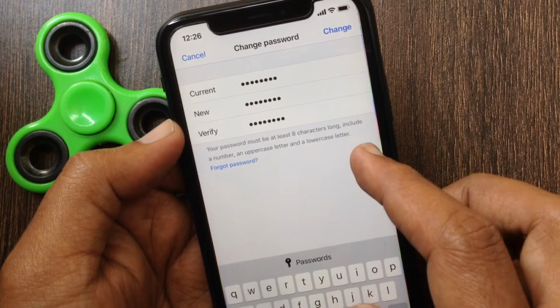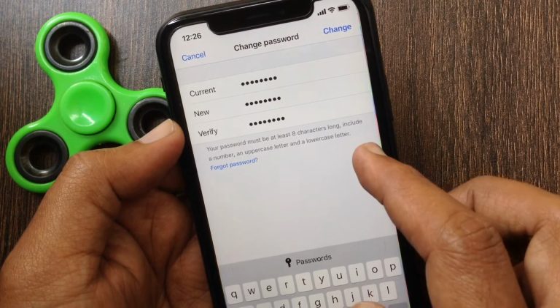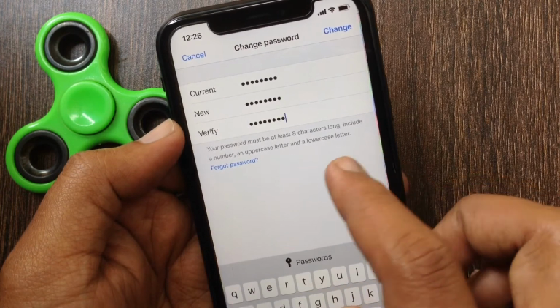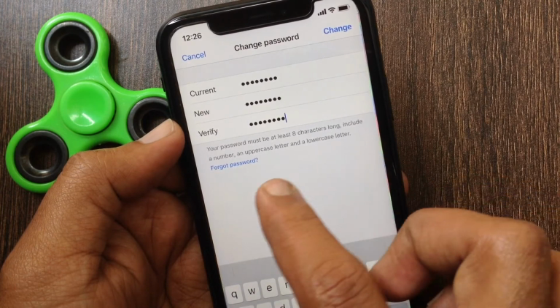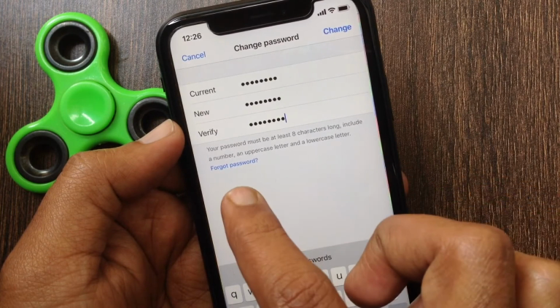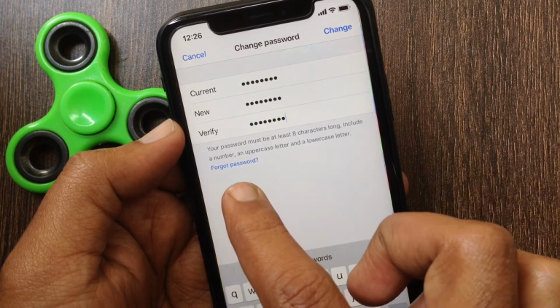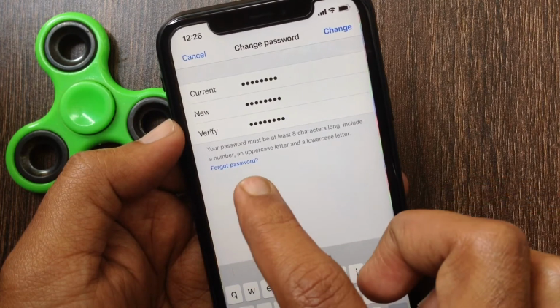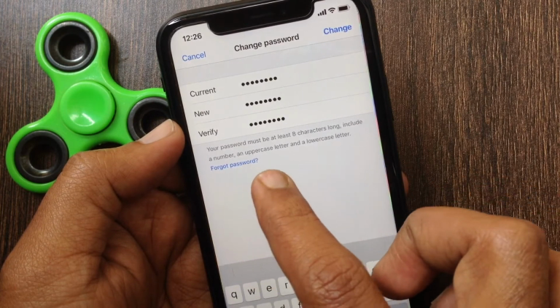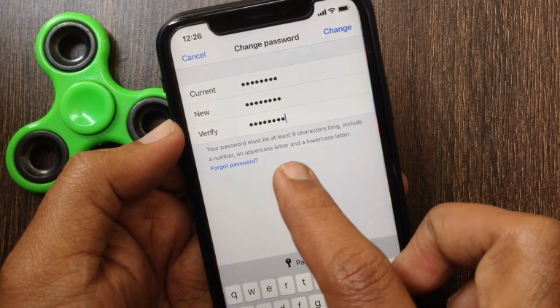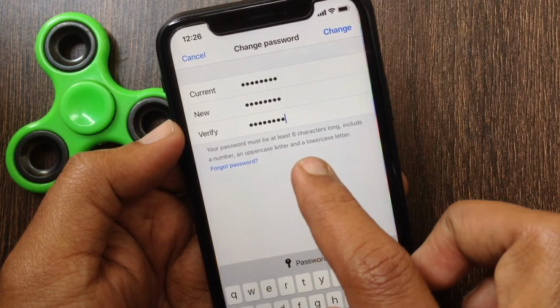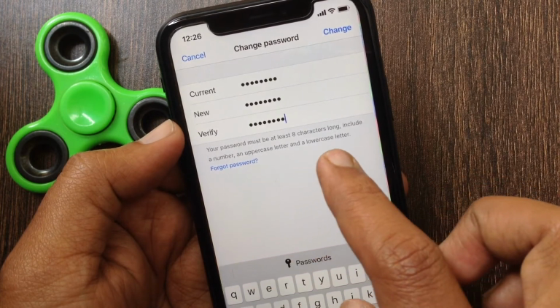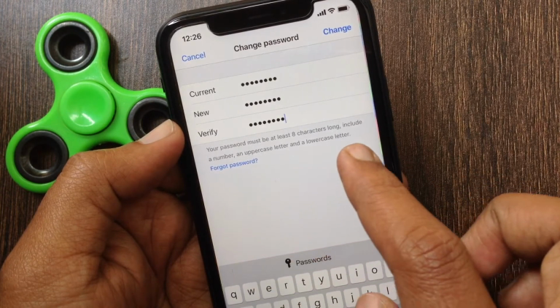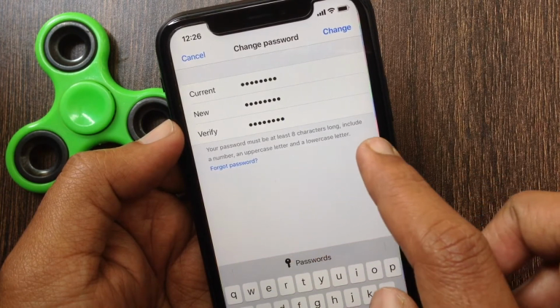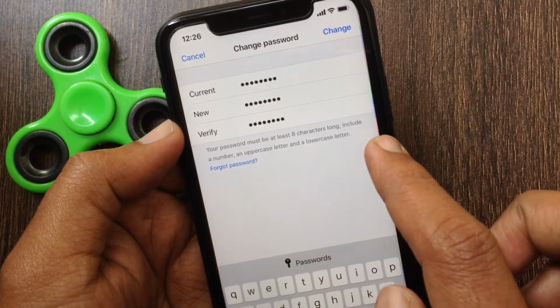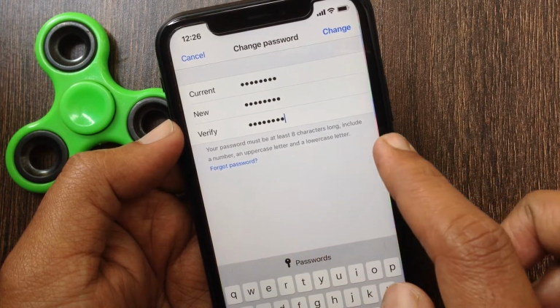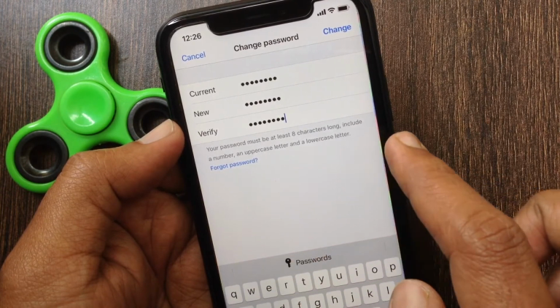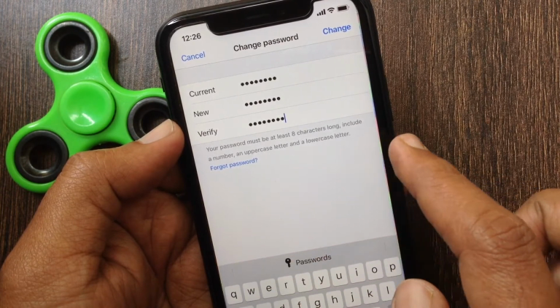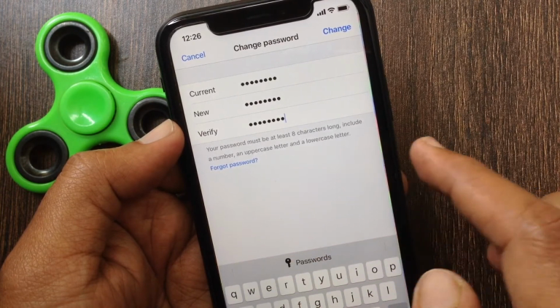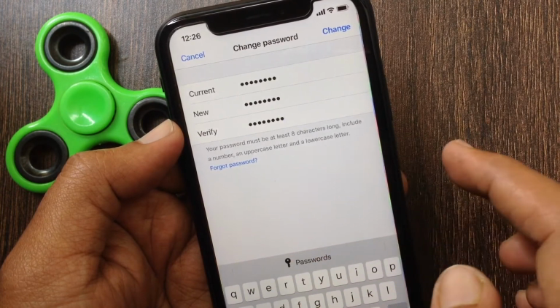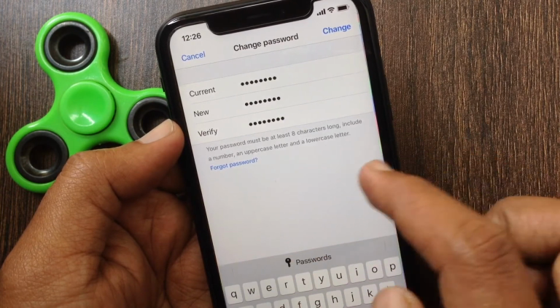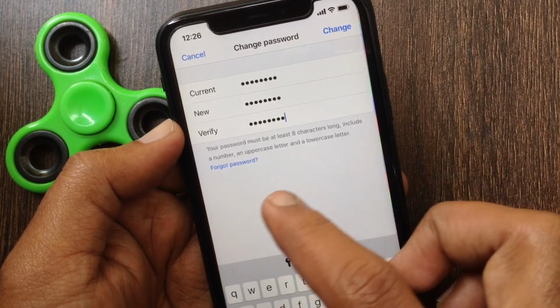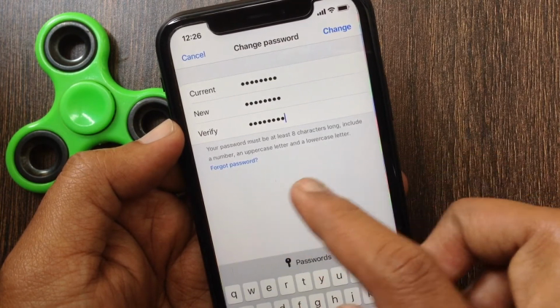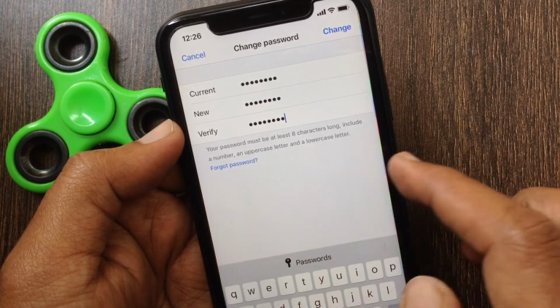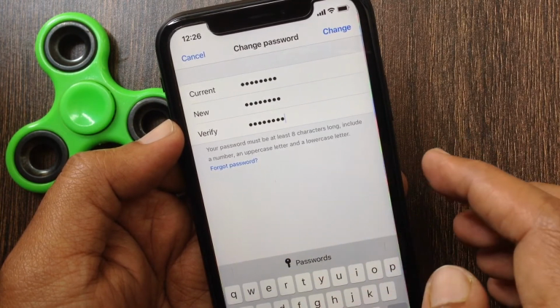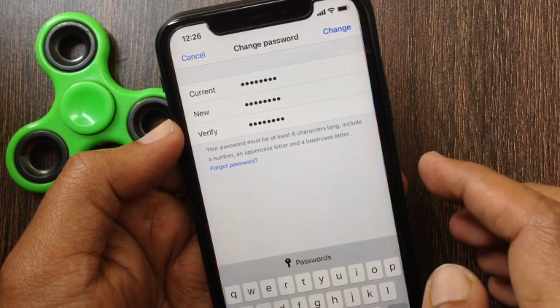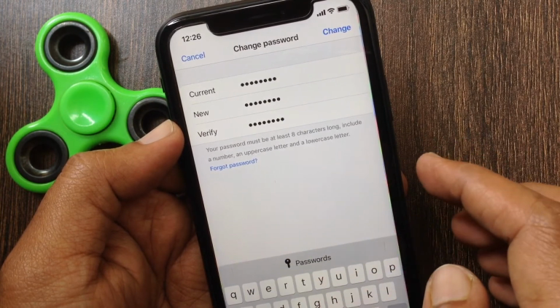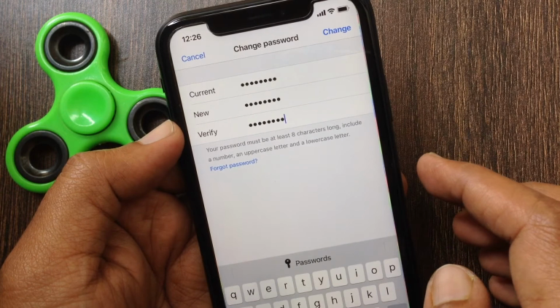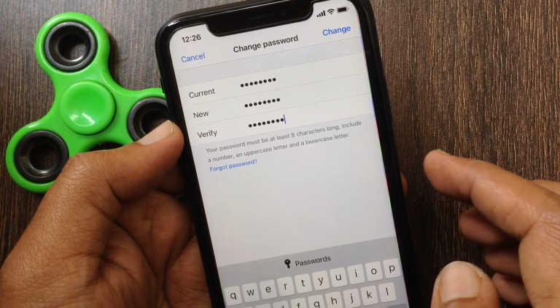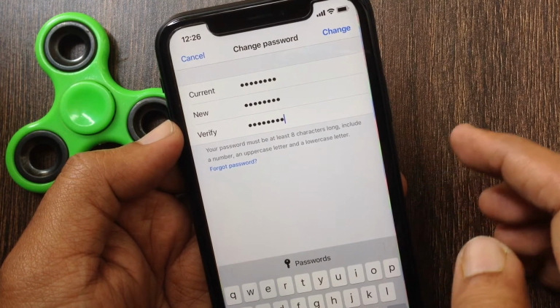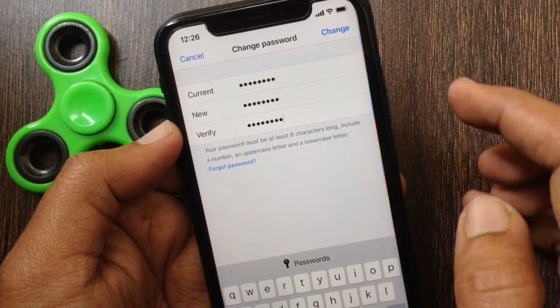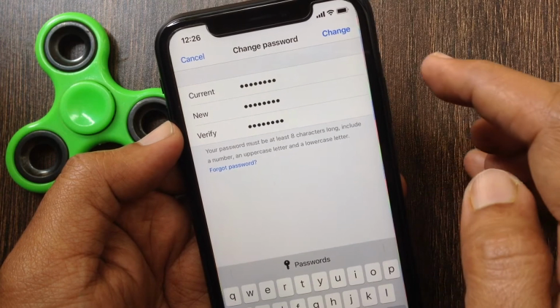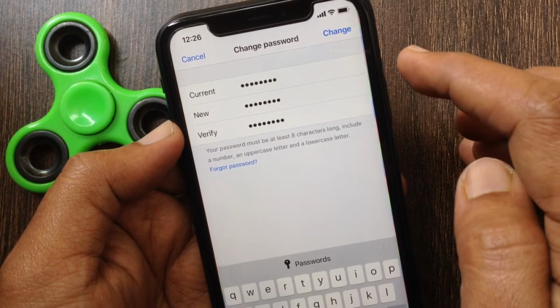When the old password and new password are entered, tap Change on the top right.